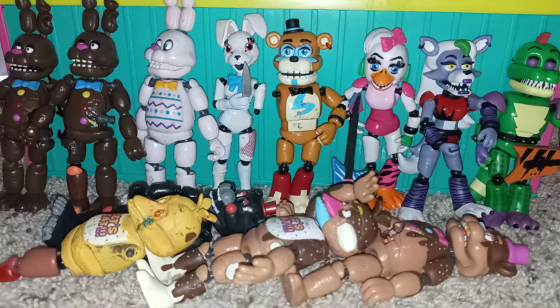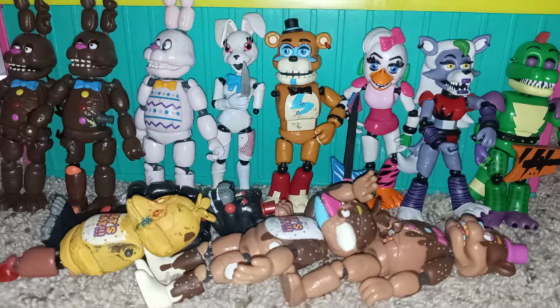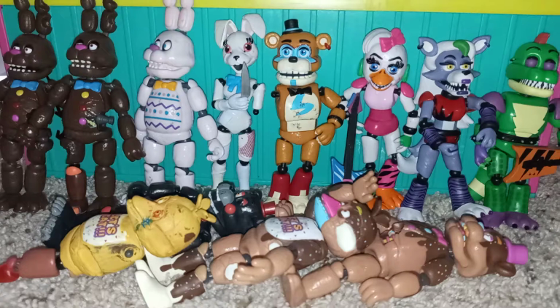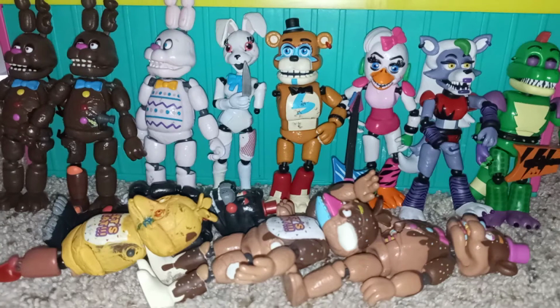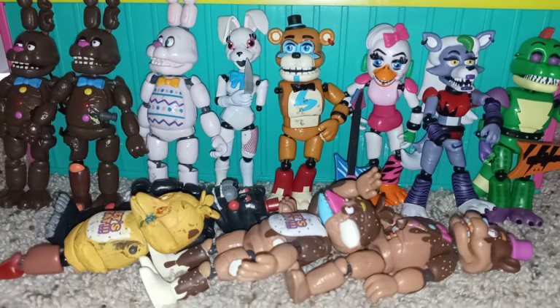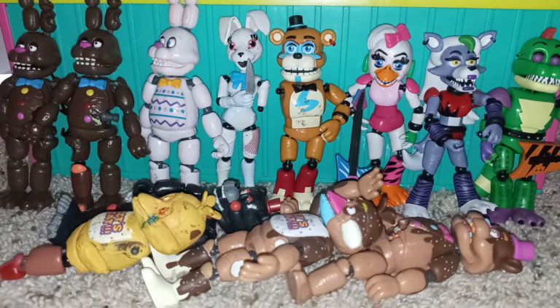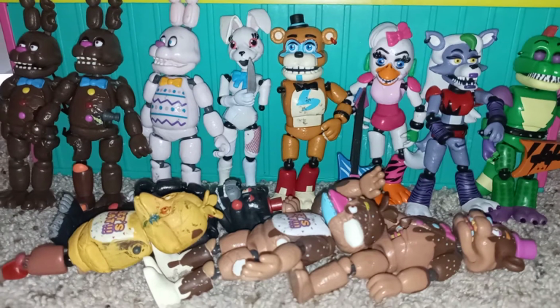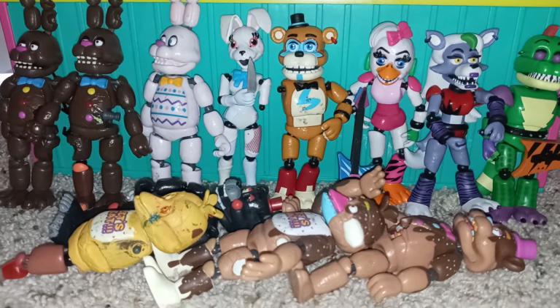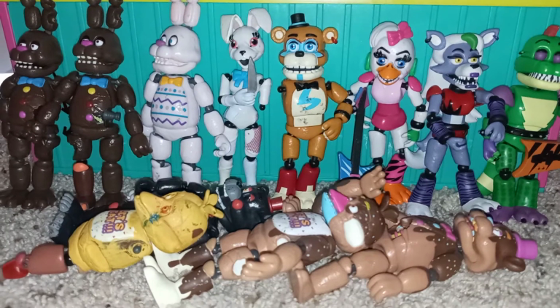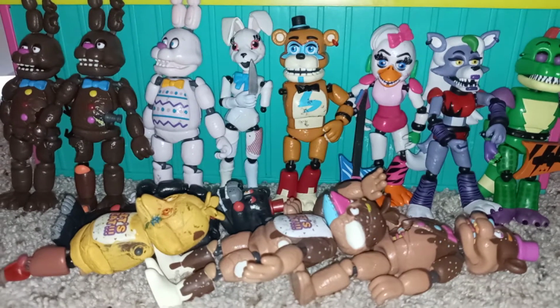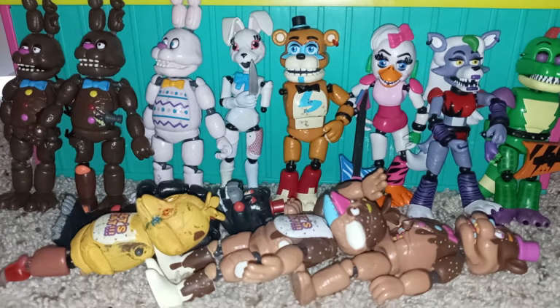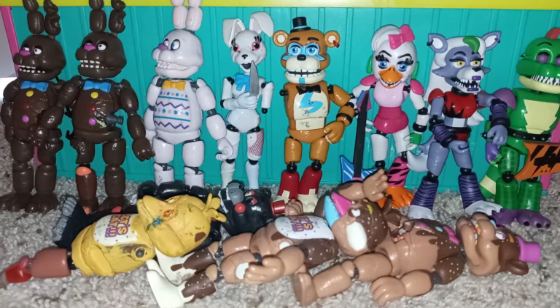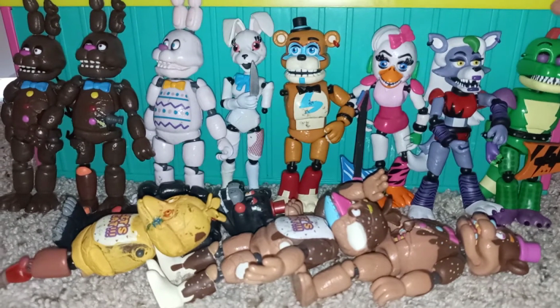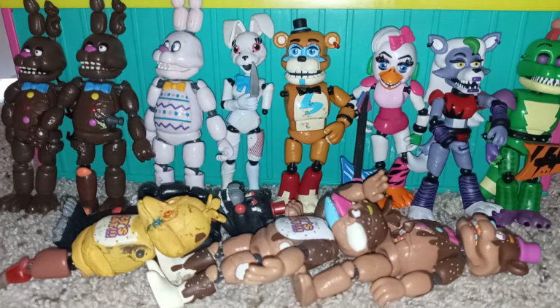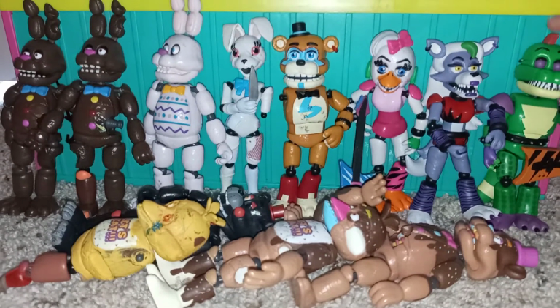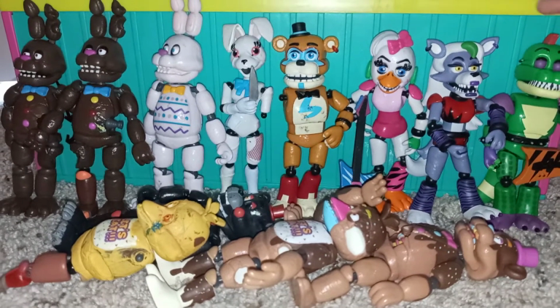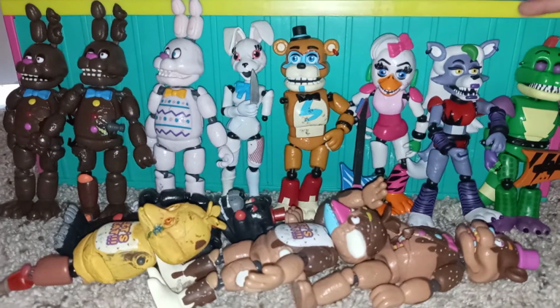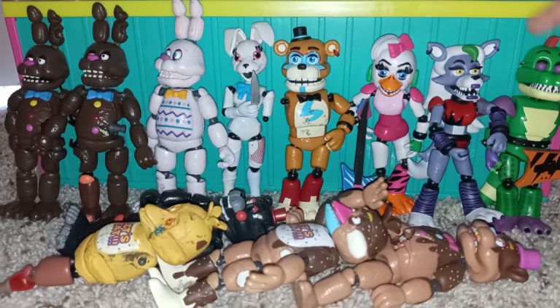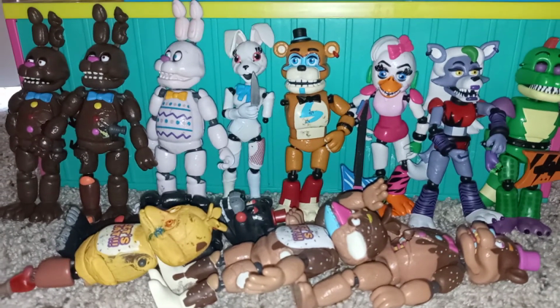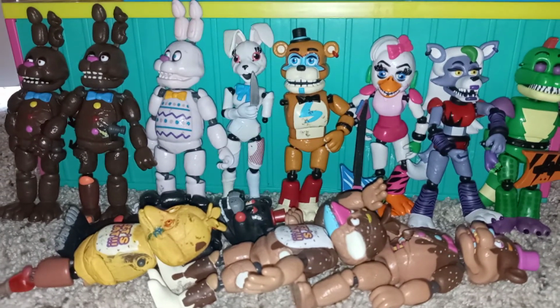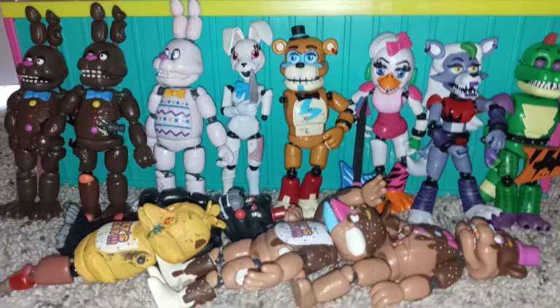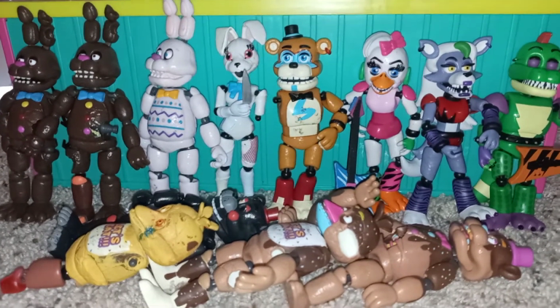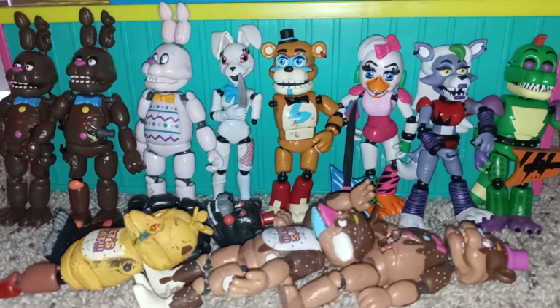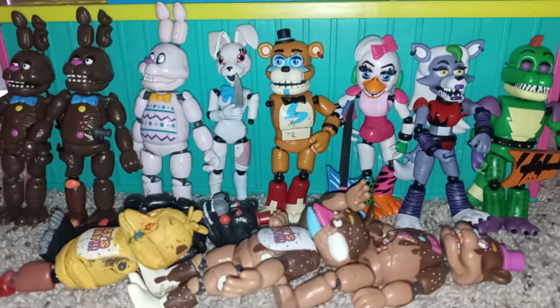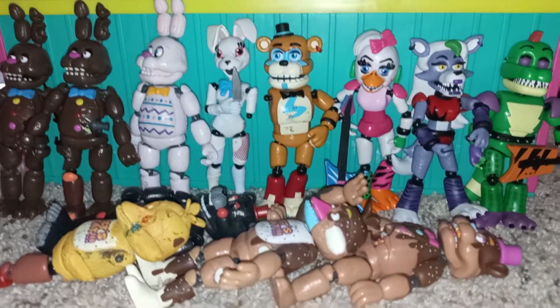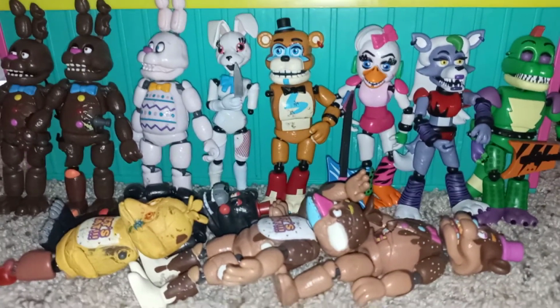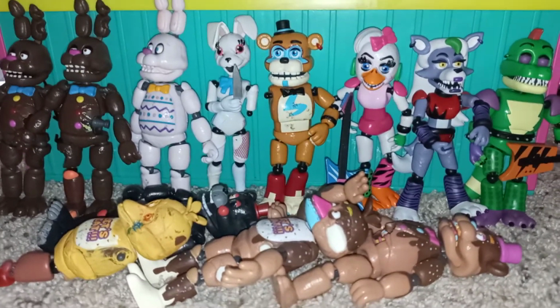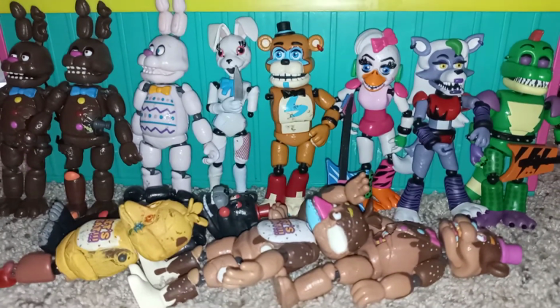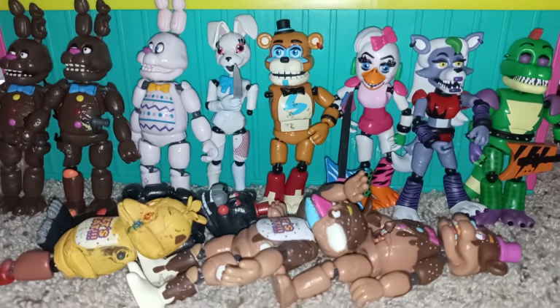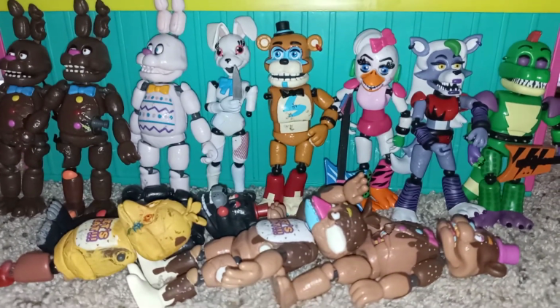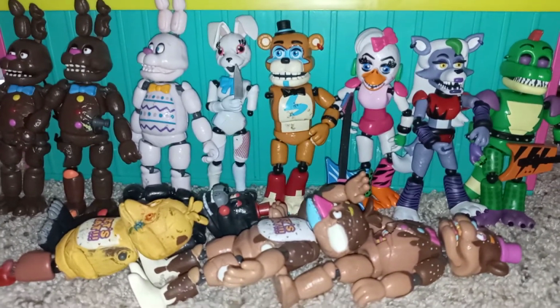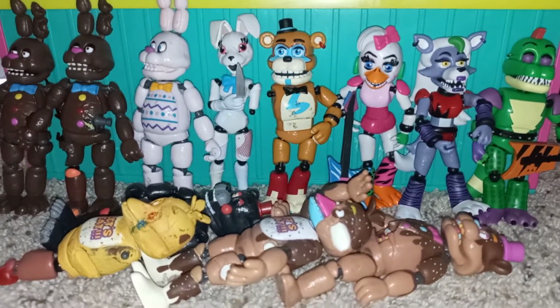Guys, welcome back to my channel. Today, look at all of my Freddys. Let's look at them all.